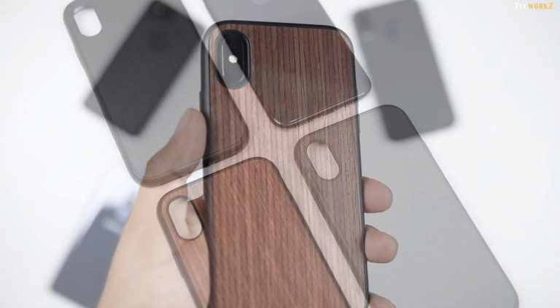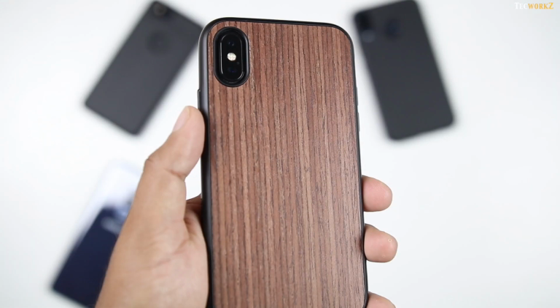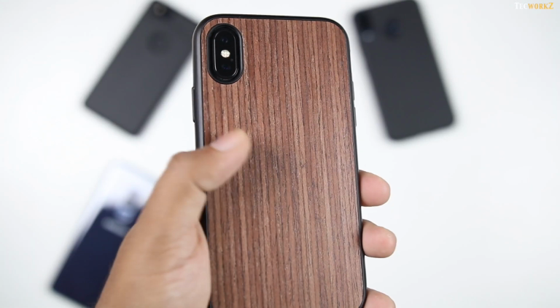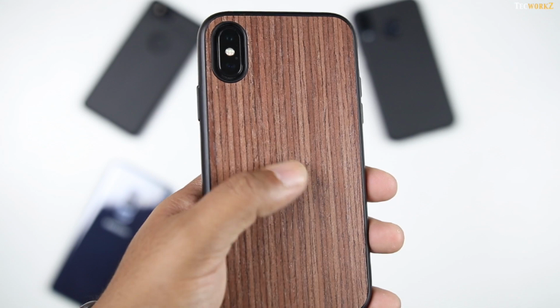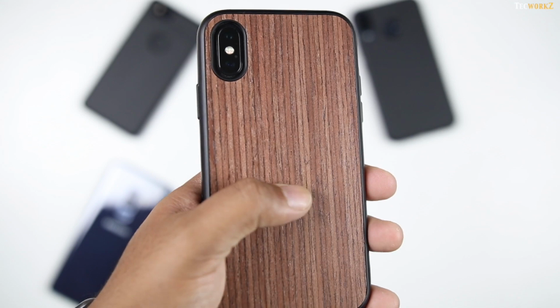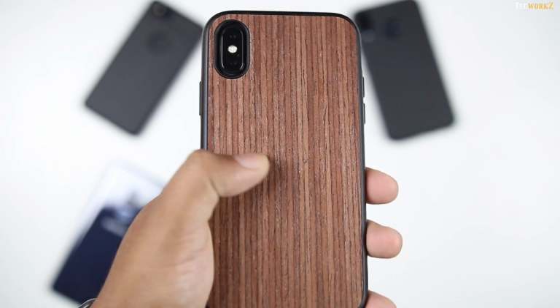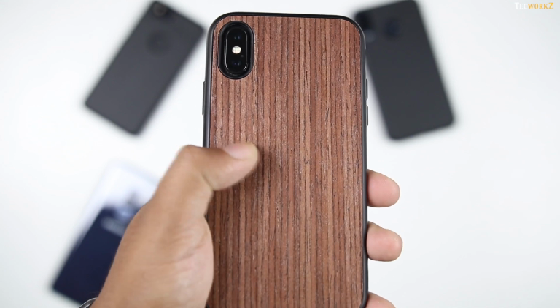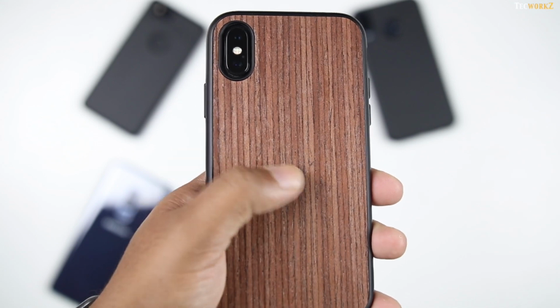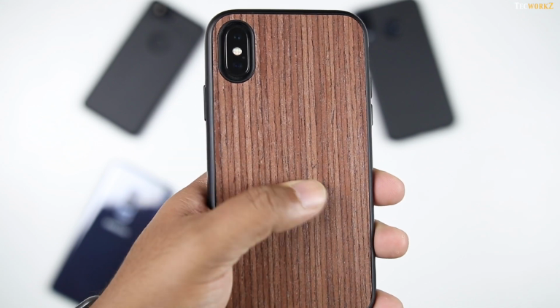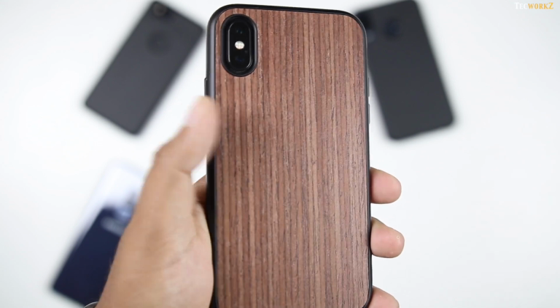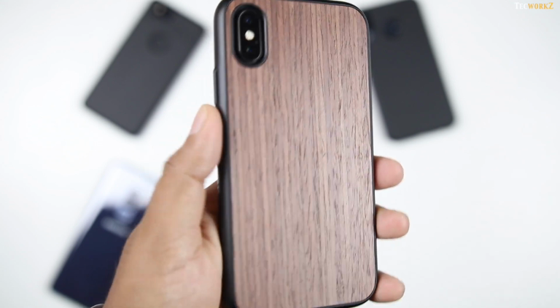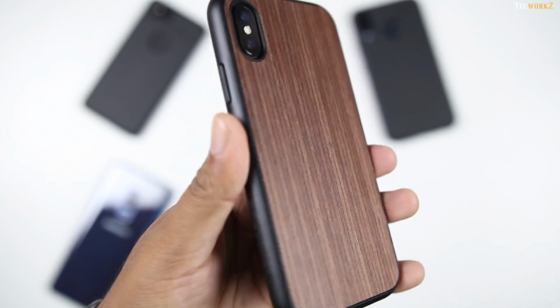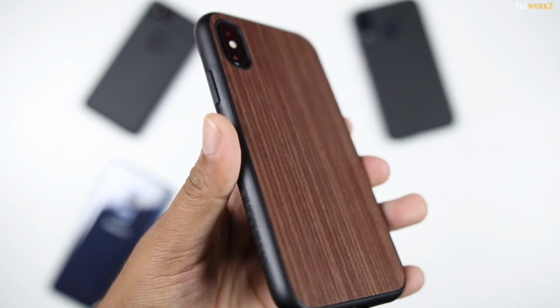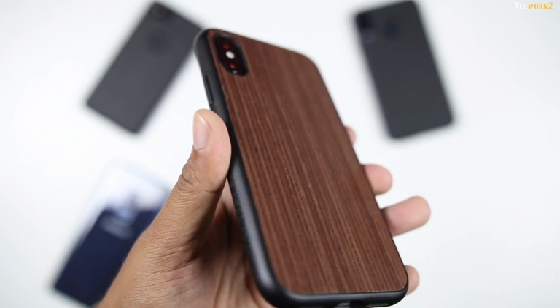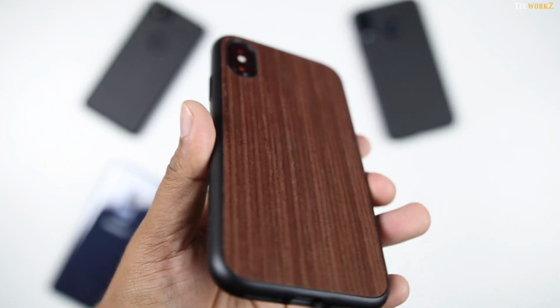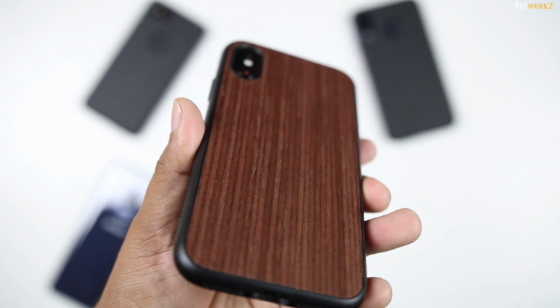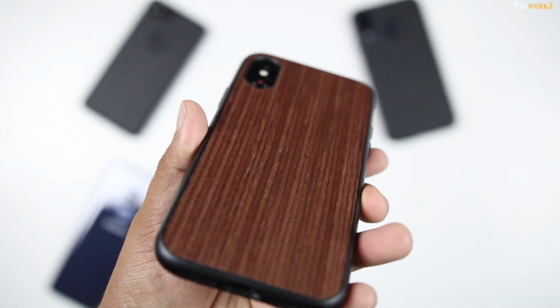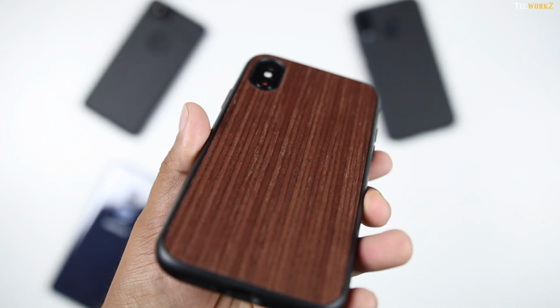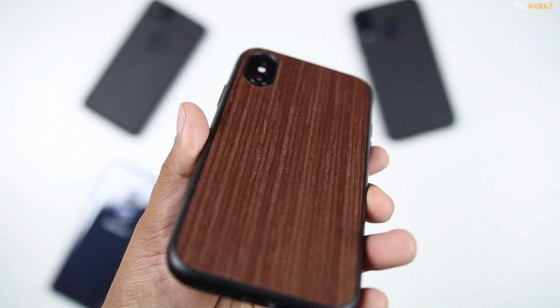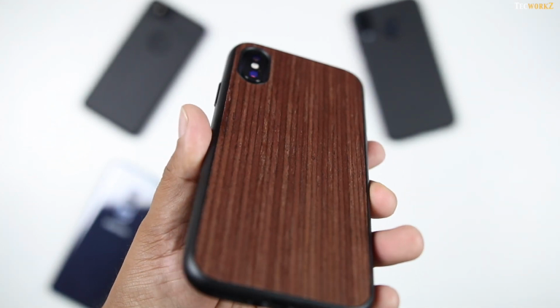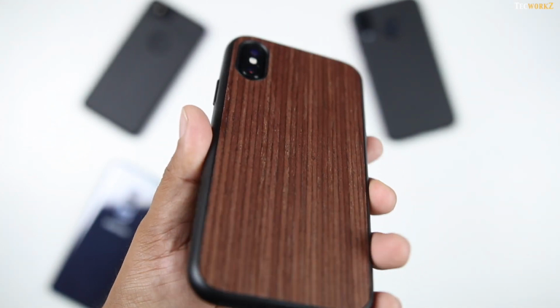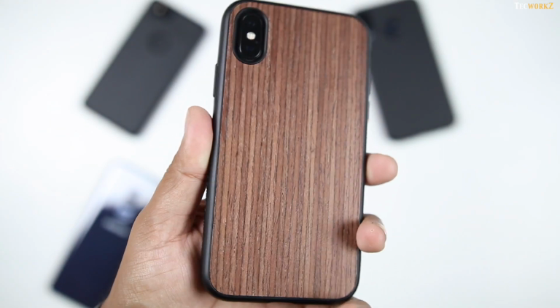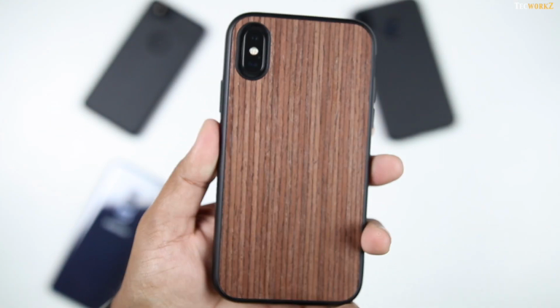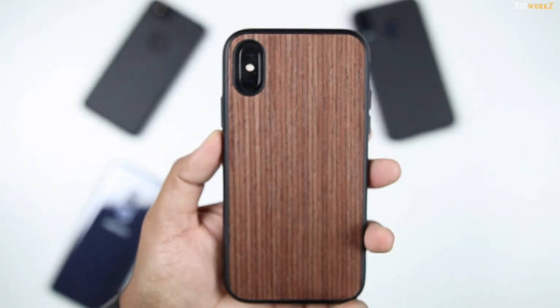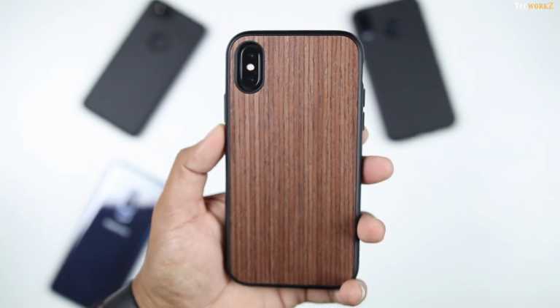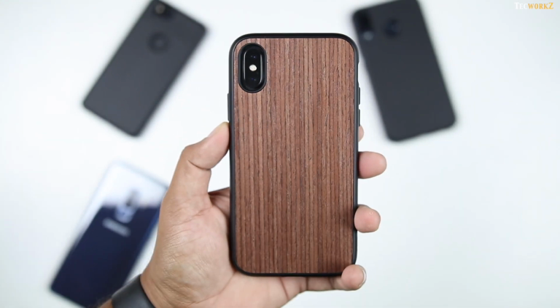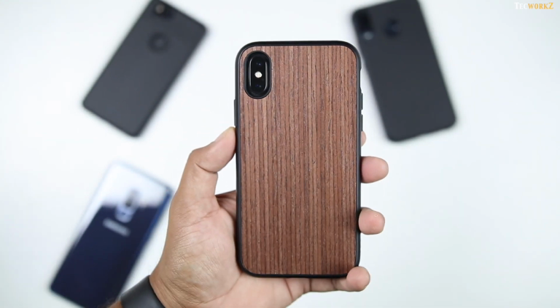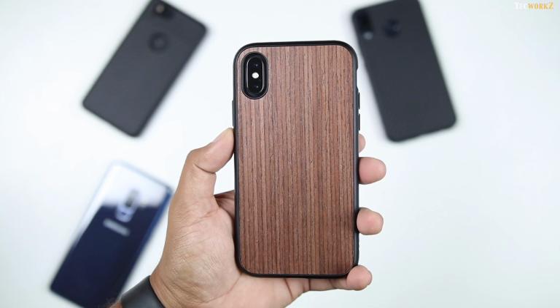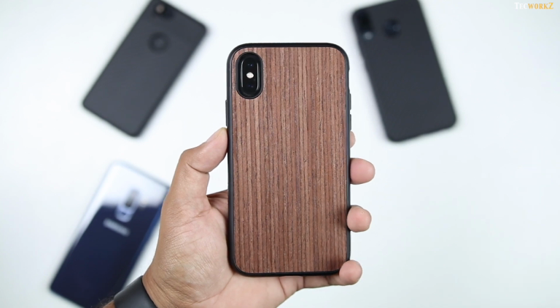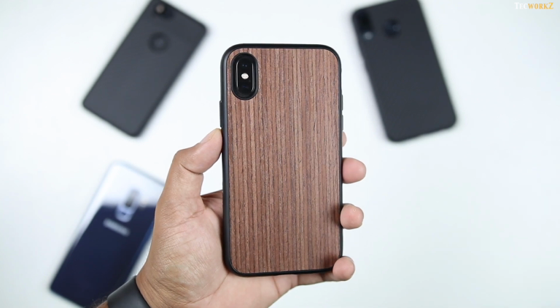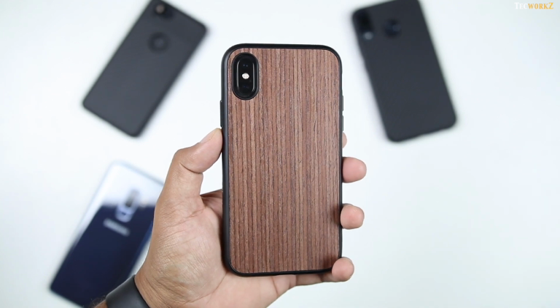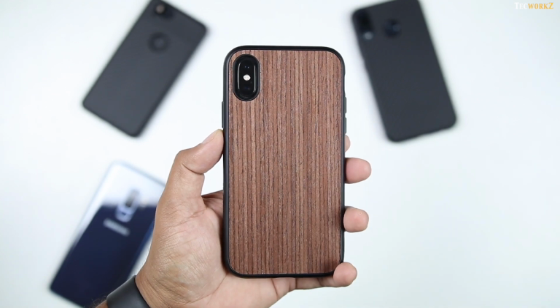Wood and microfibre cases are some of my favourites. These cases have actual pieces of wood at the back, and each case has a different look thanks to the natural variation of the wood grain.